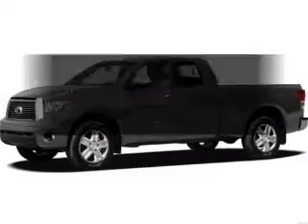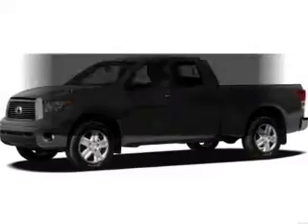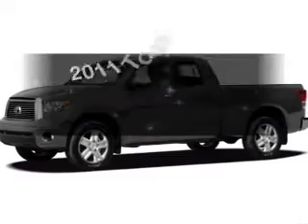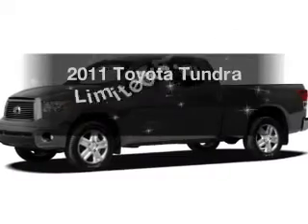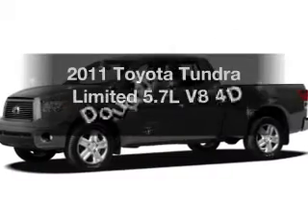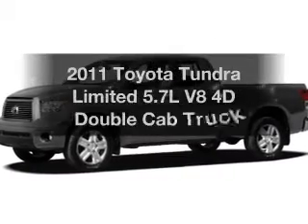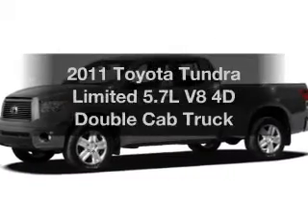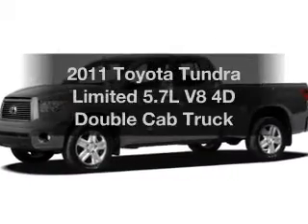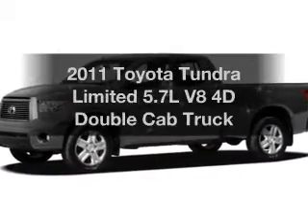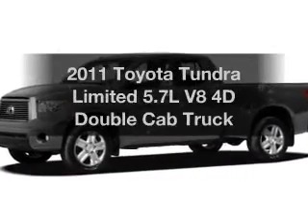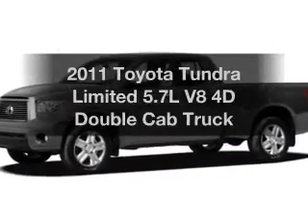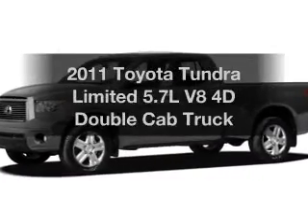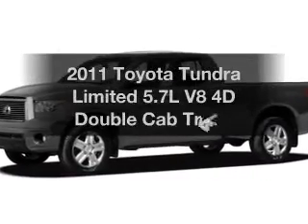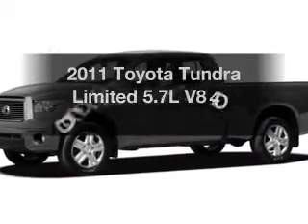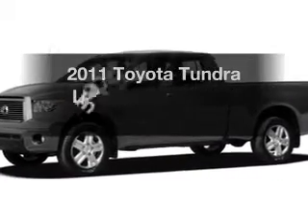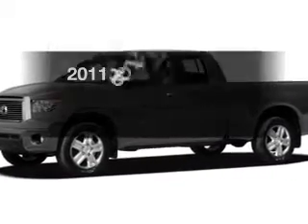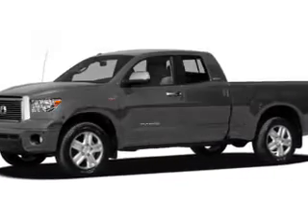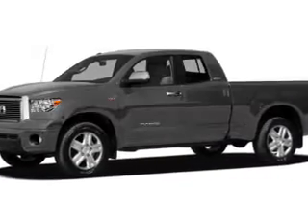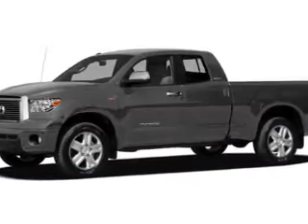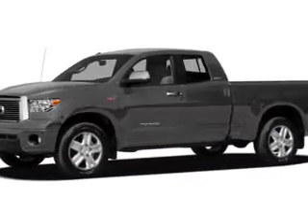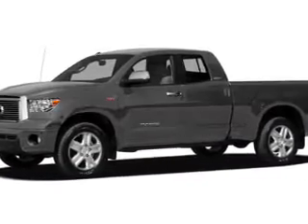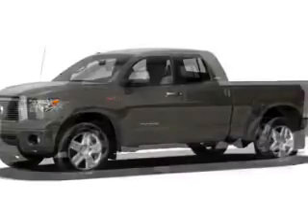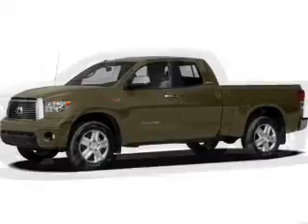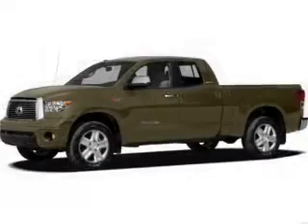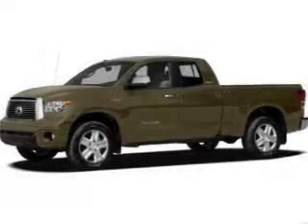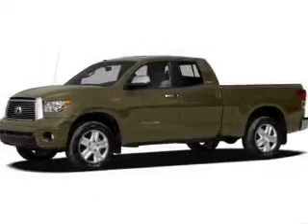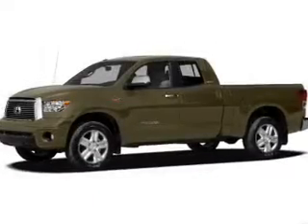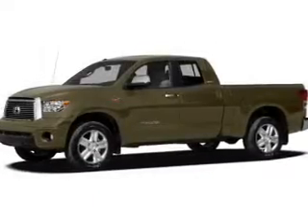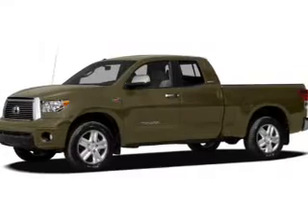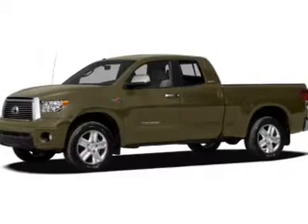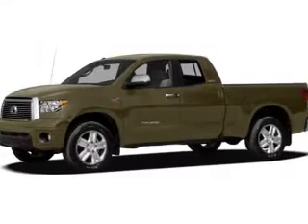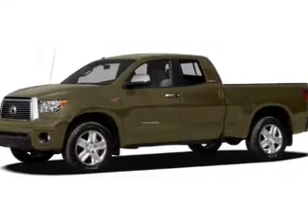Check out this 2011 Toyota Tundra. Everything you need under one roof with this great vehicle.